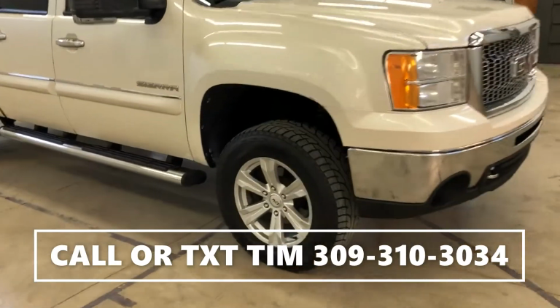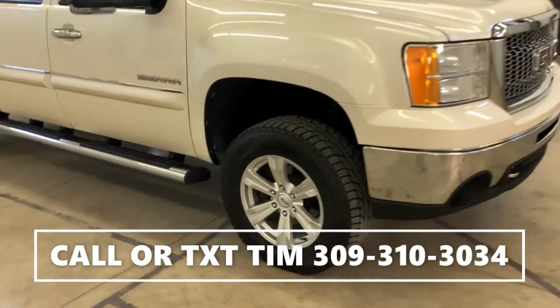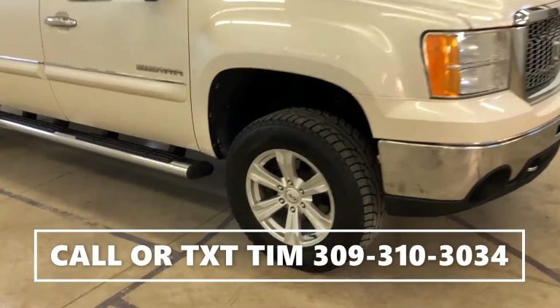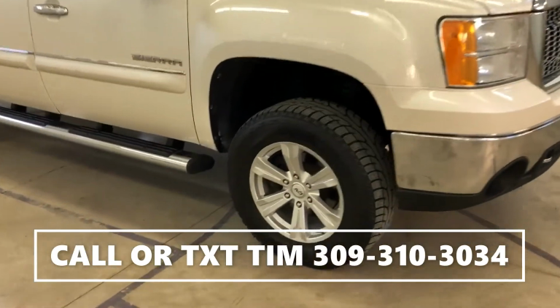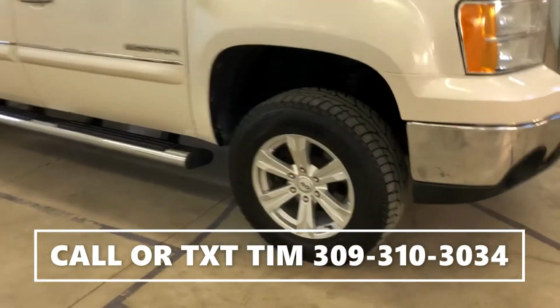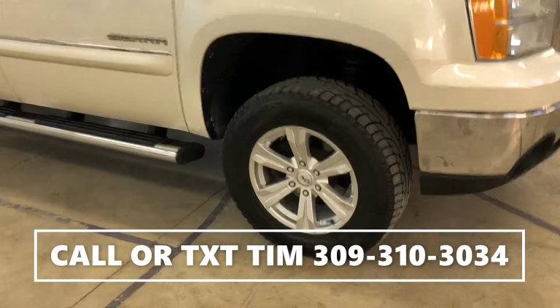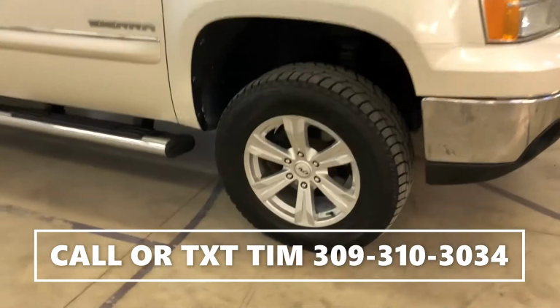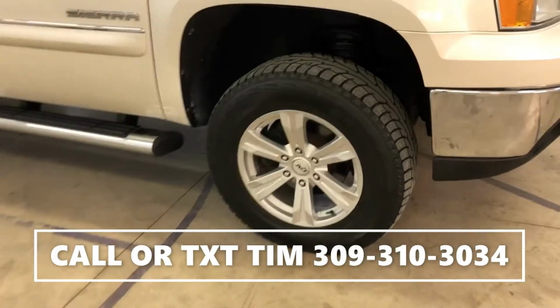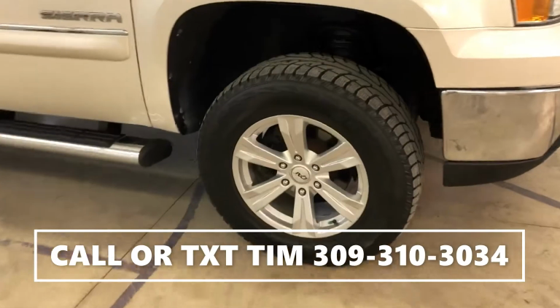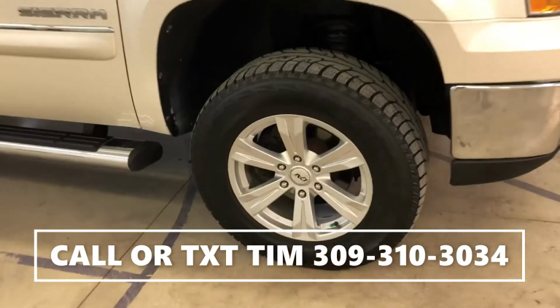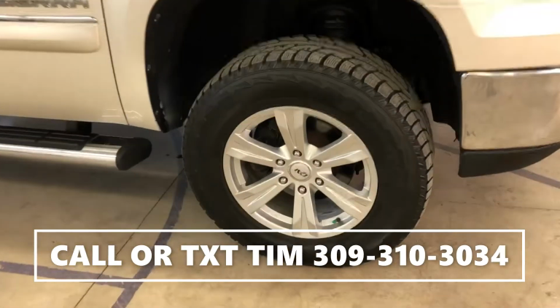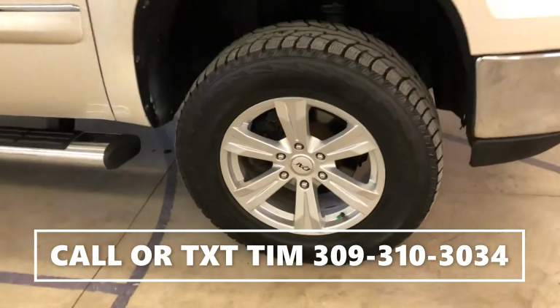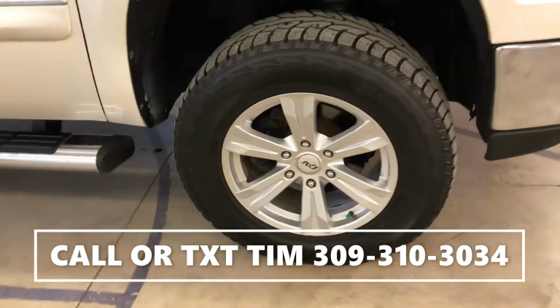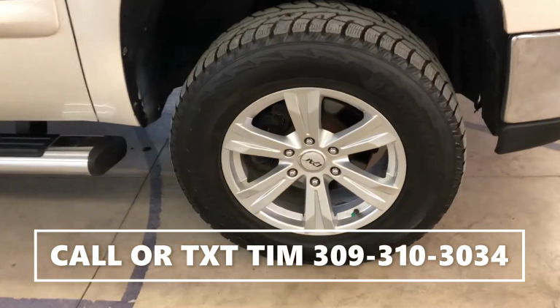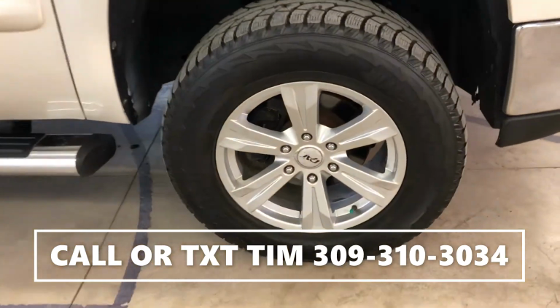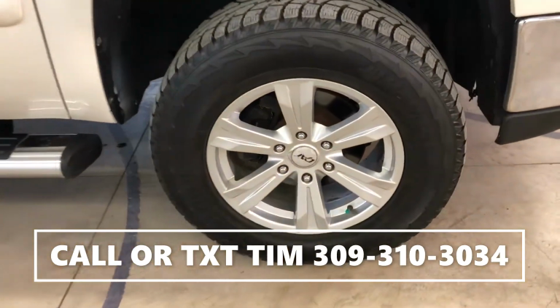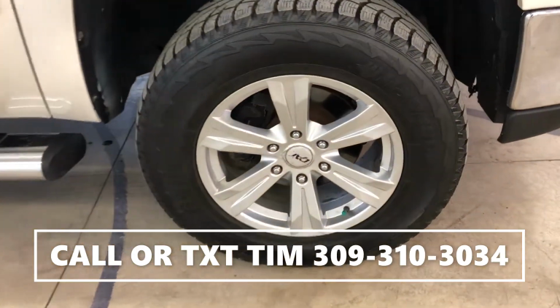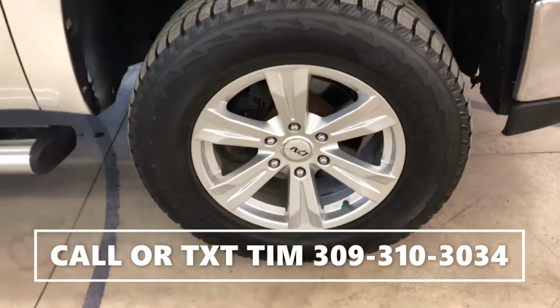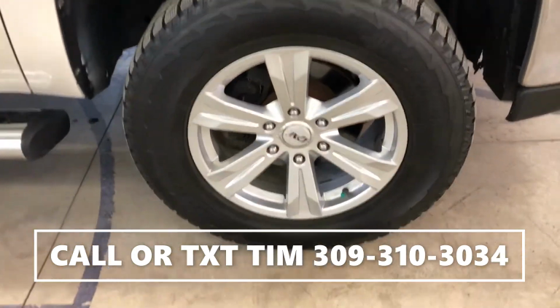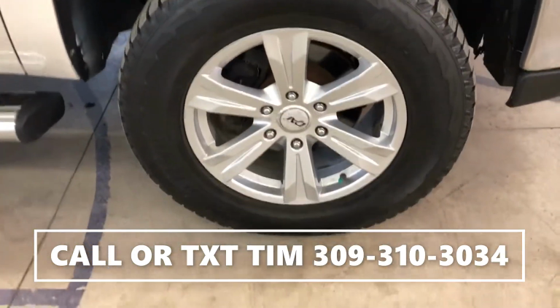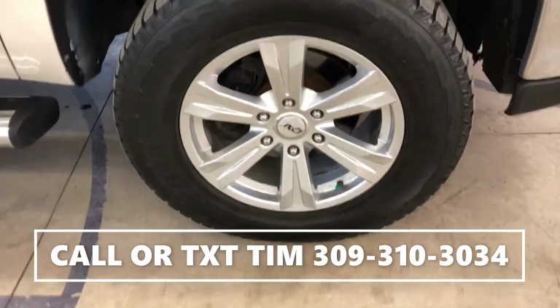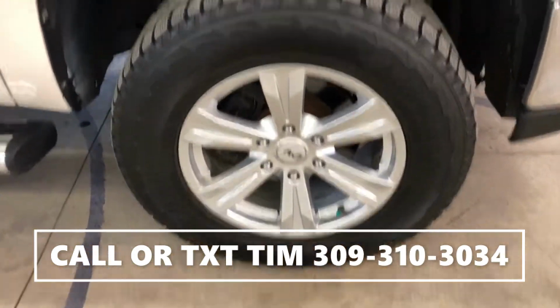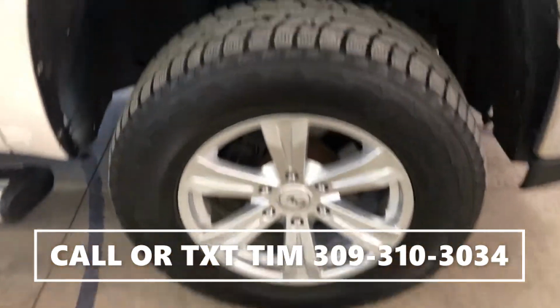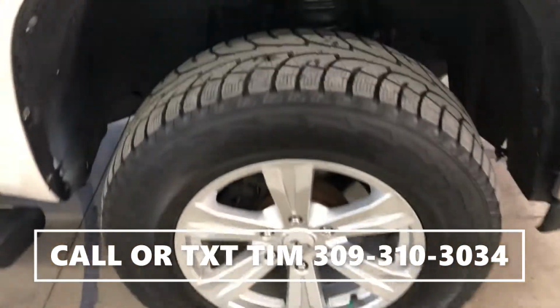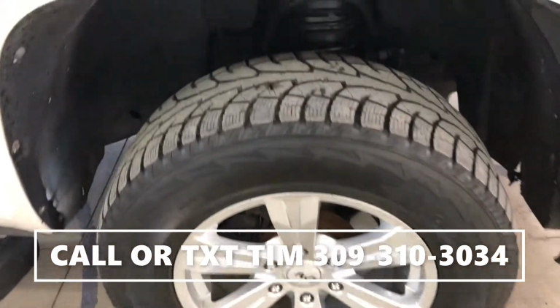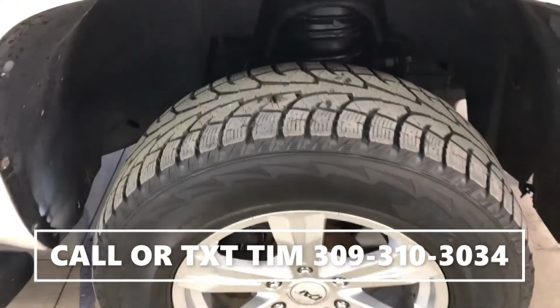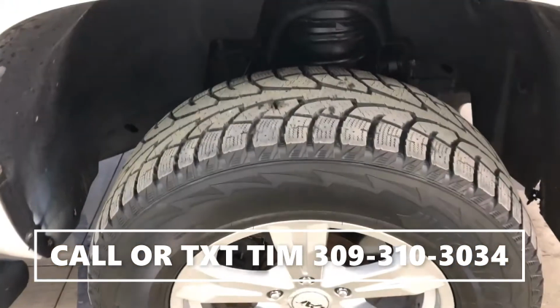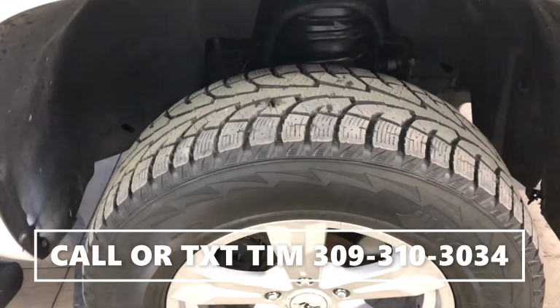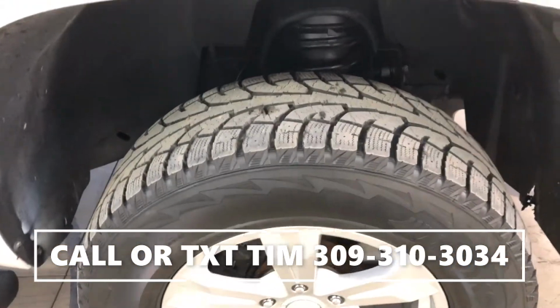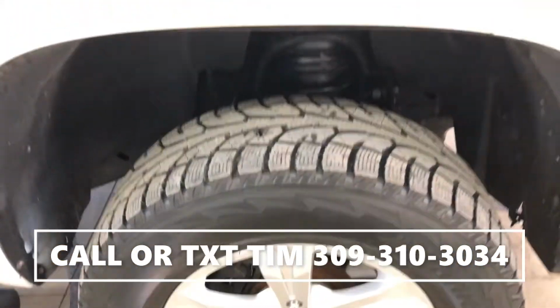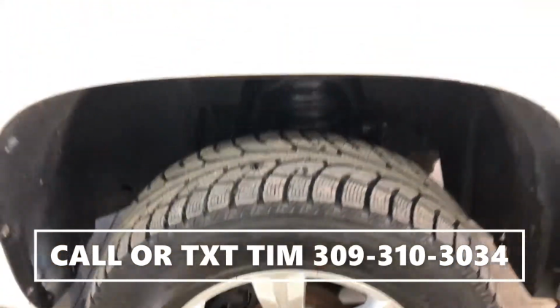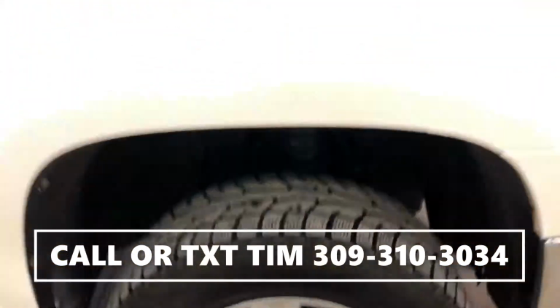Good shot of your rims and tires. No scruffs on the rims, and plenty of tread left on the tires as well.